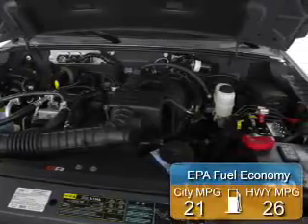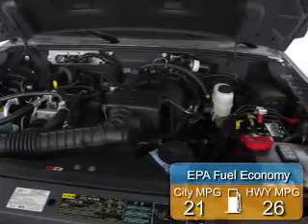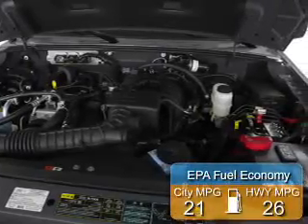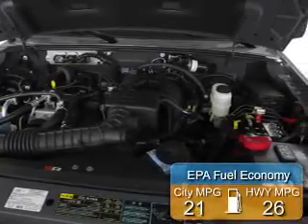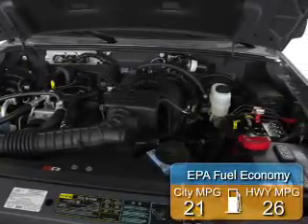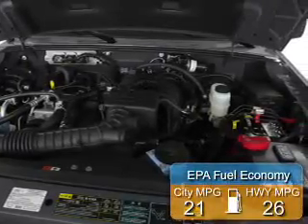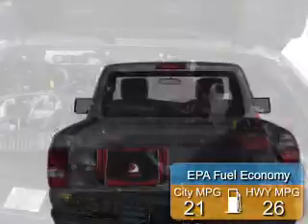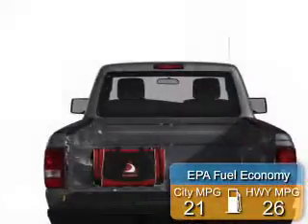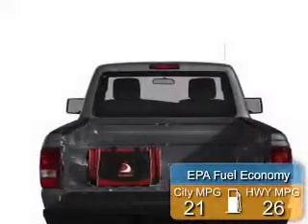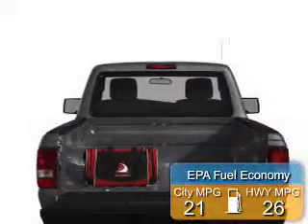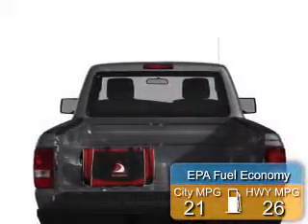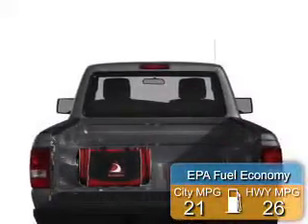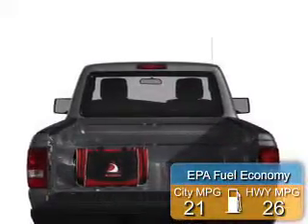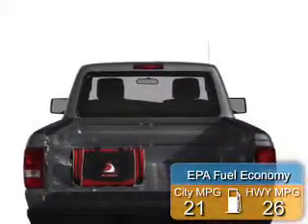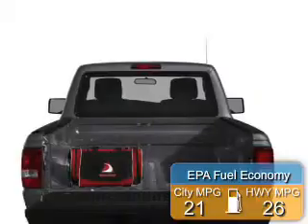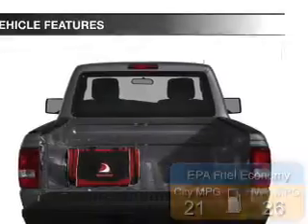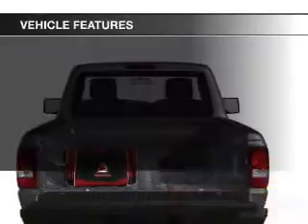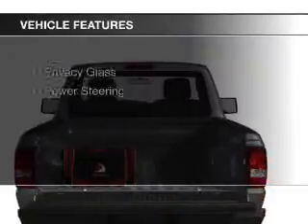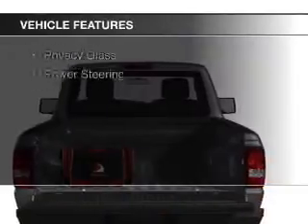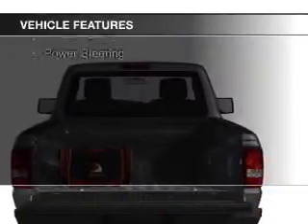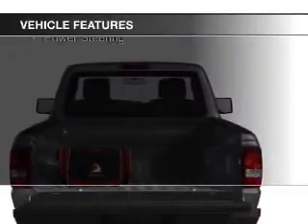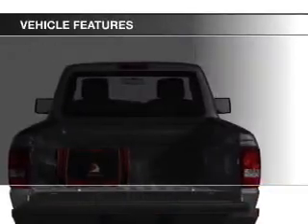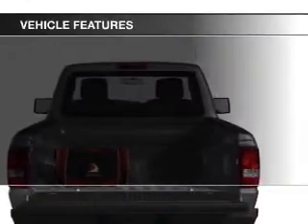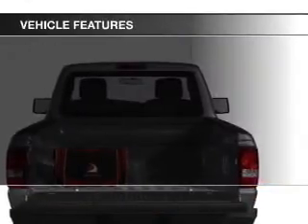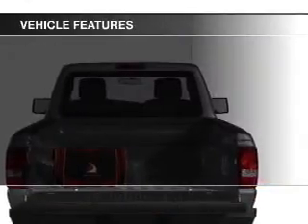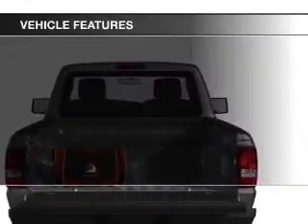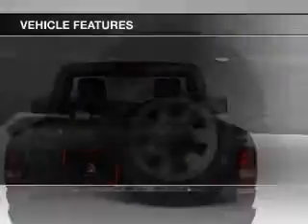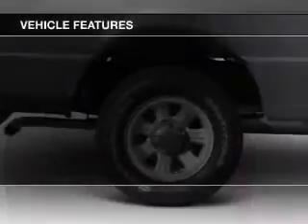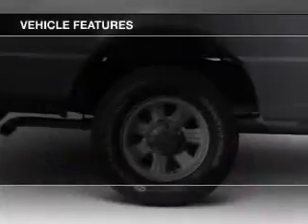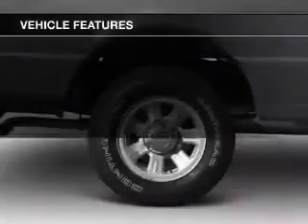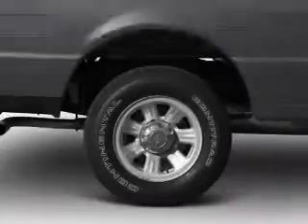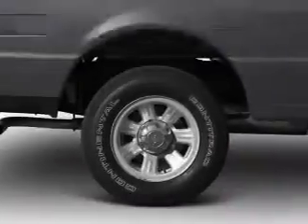Great fuel efficiency saves you money by requiring fewer trips to the gas station. The features include privacy glass and power steering.